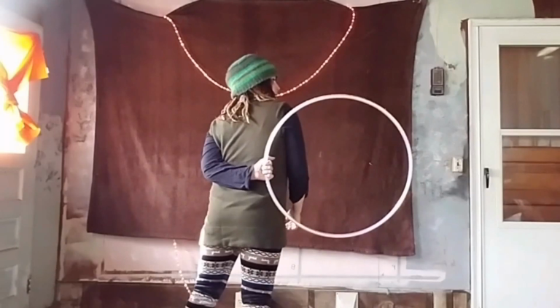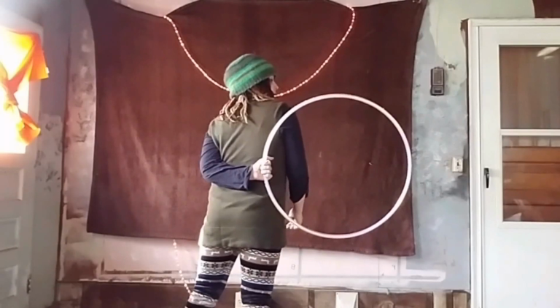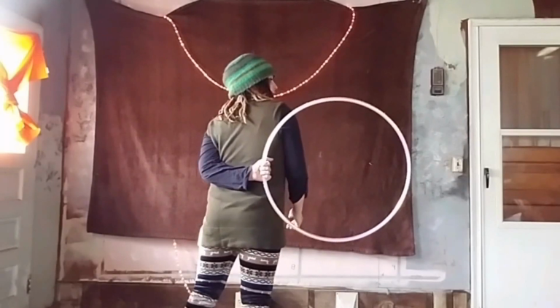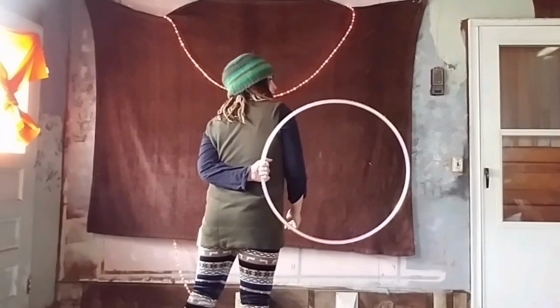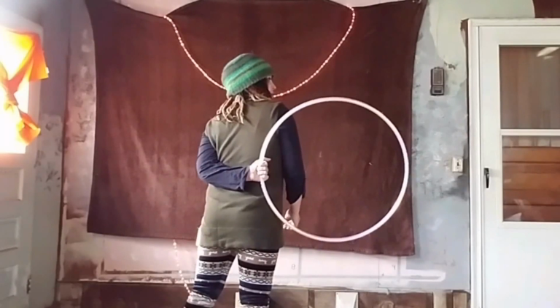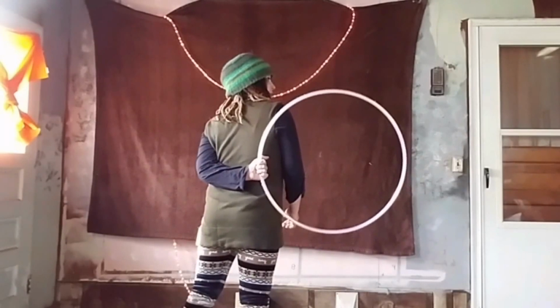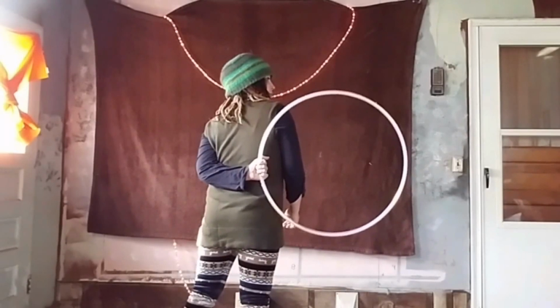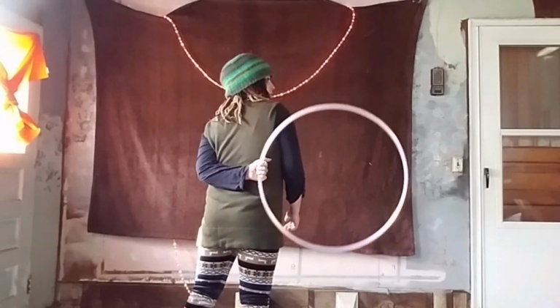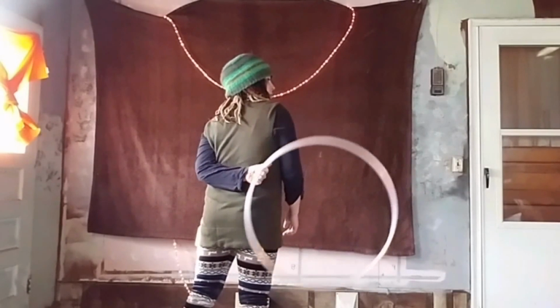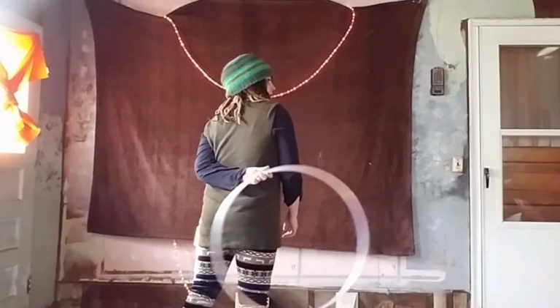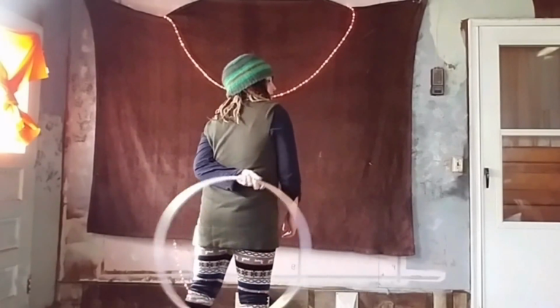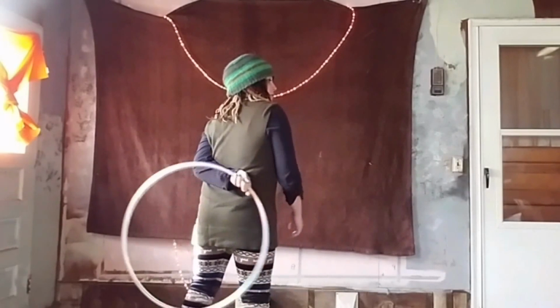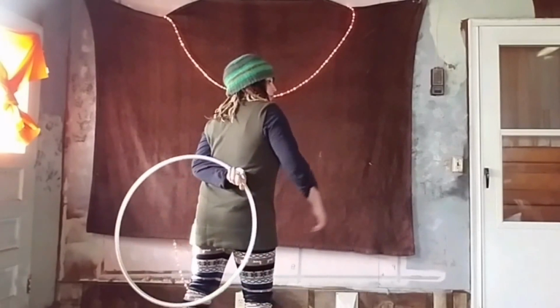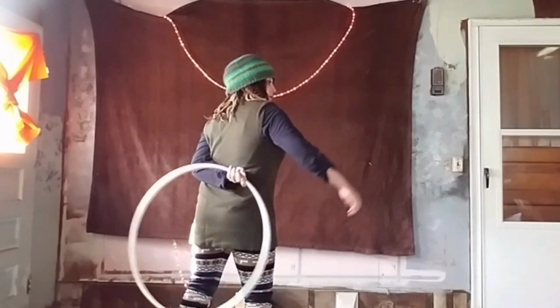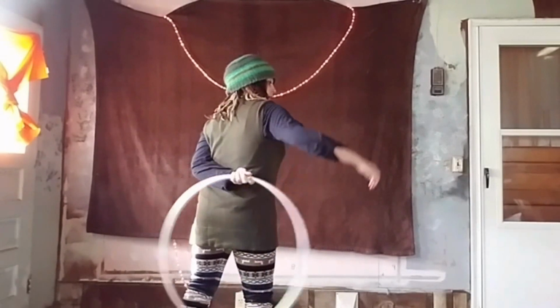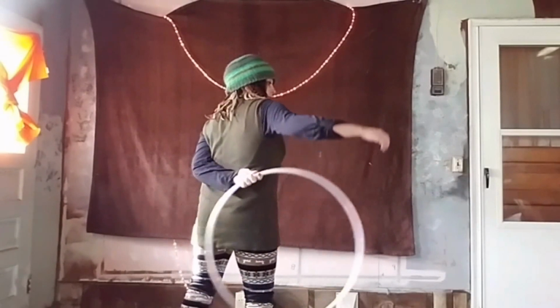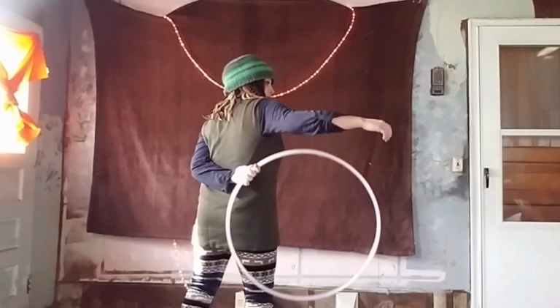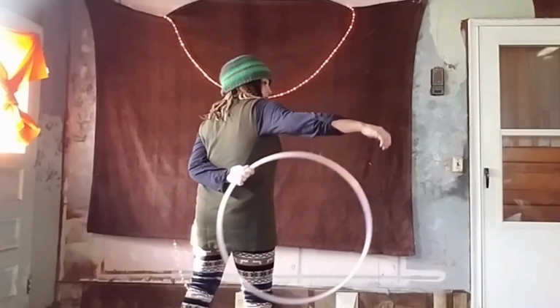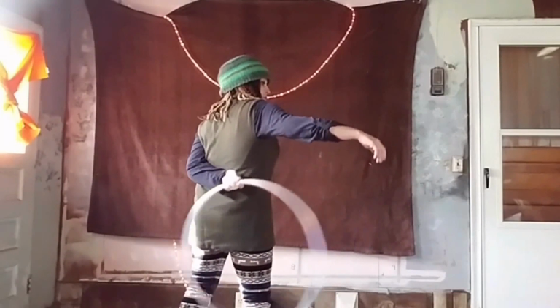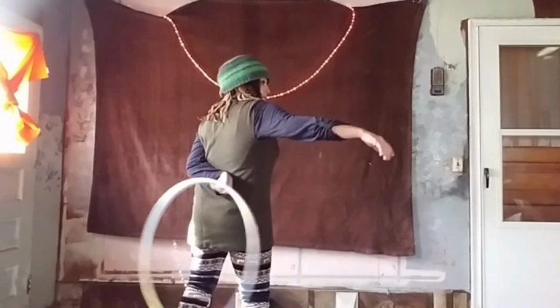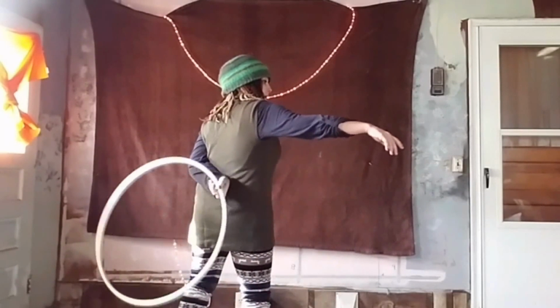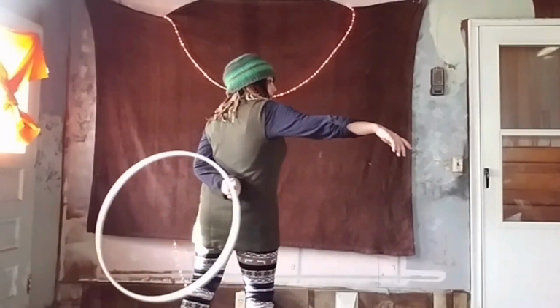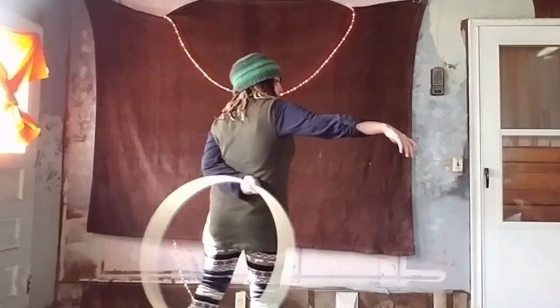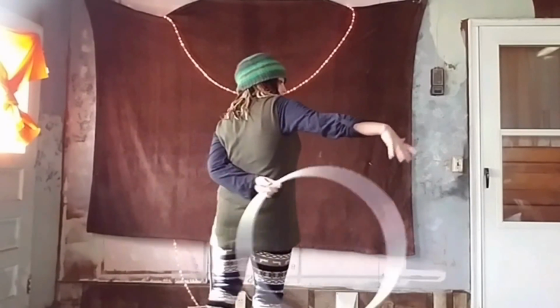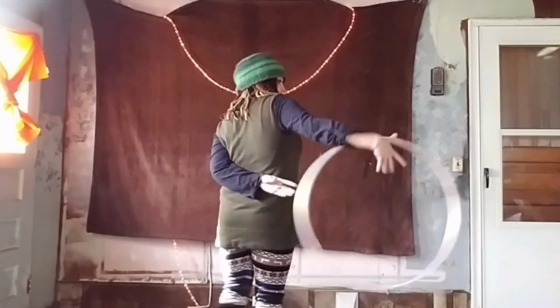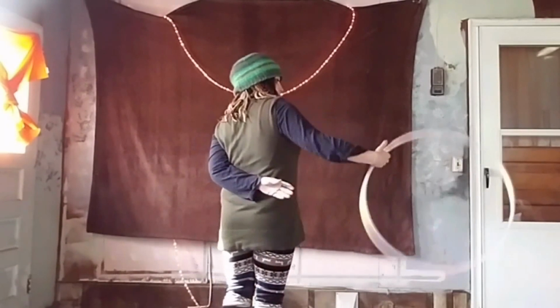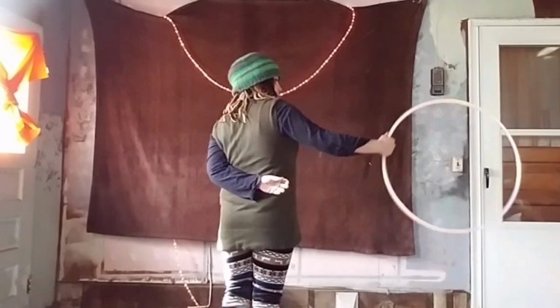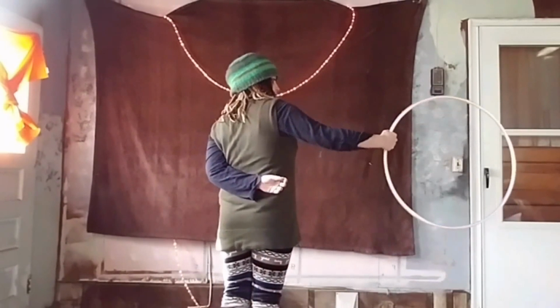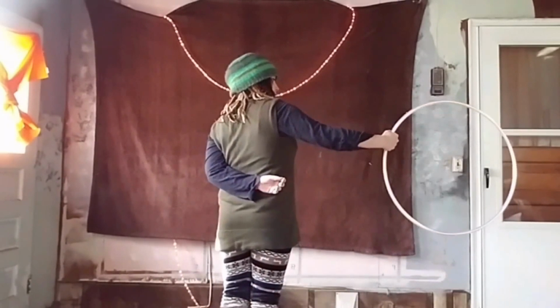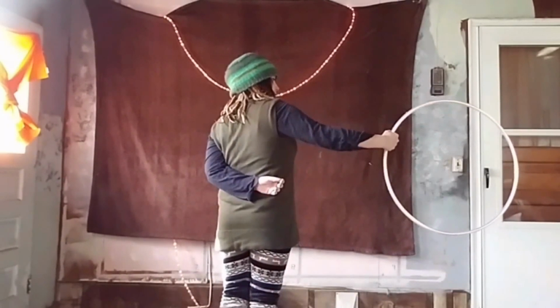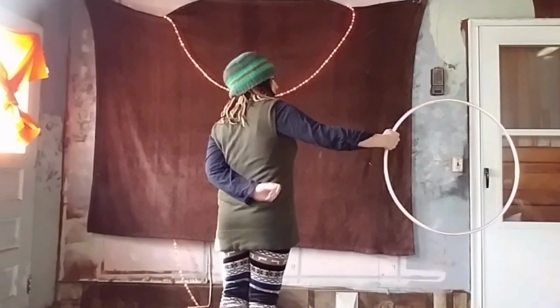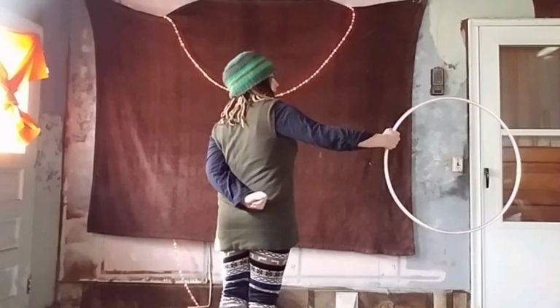And then from there as it's looping back around and you're going to grab it, you're going to pop it over to your hand.